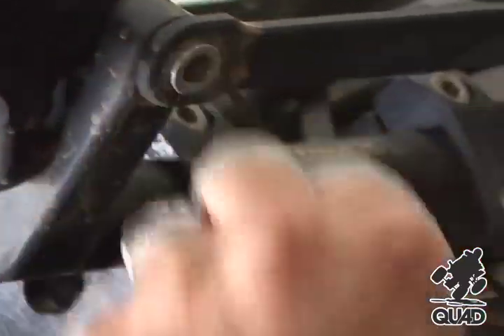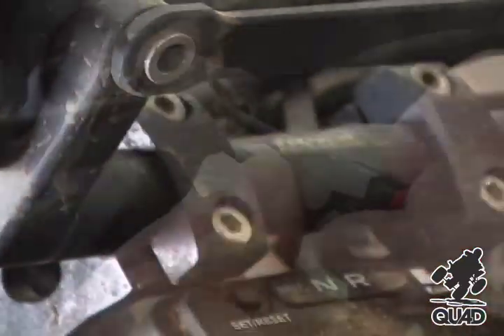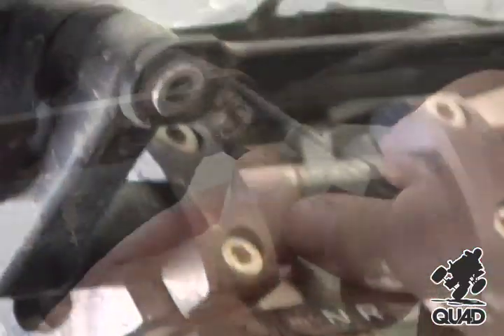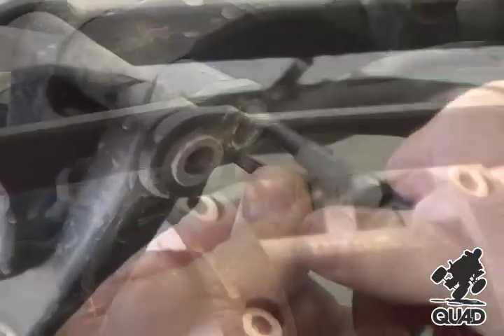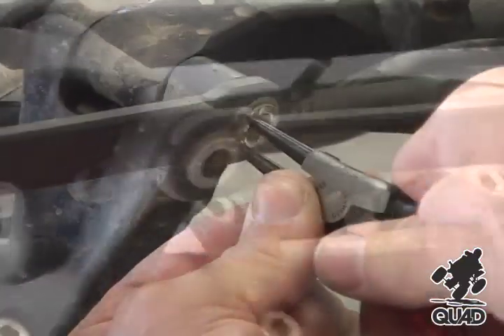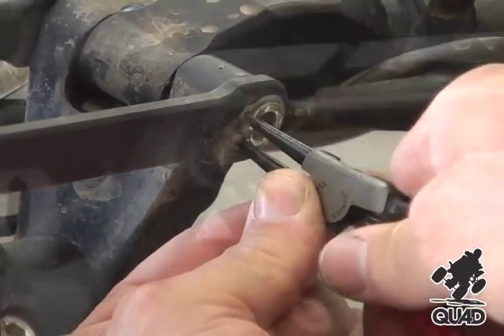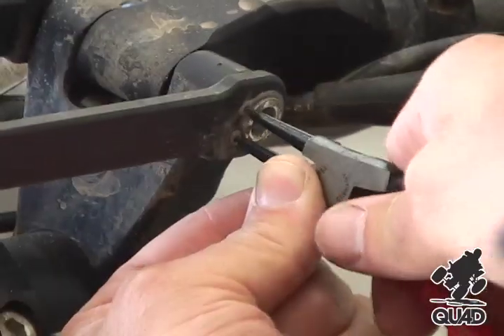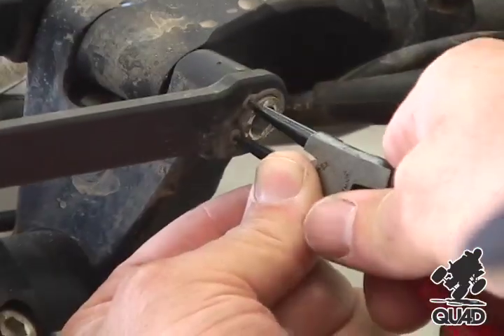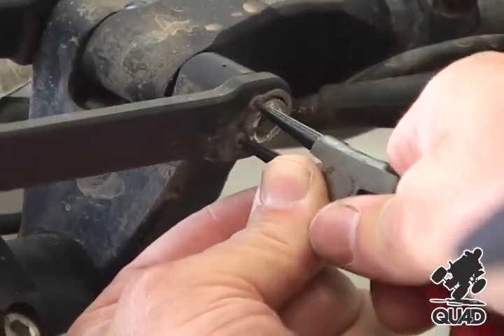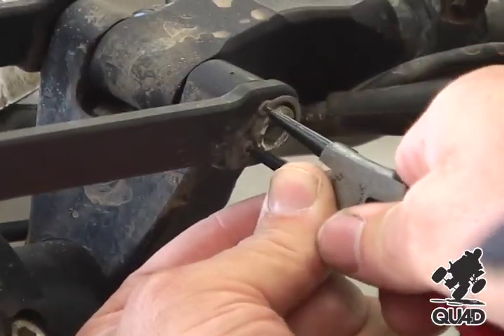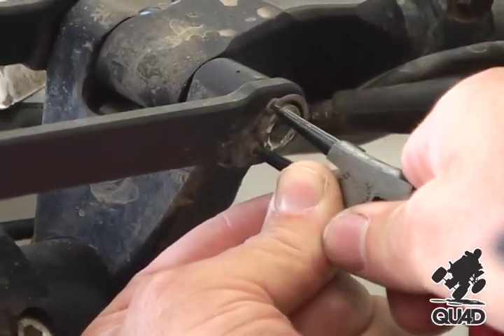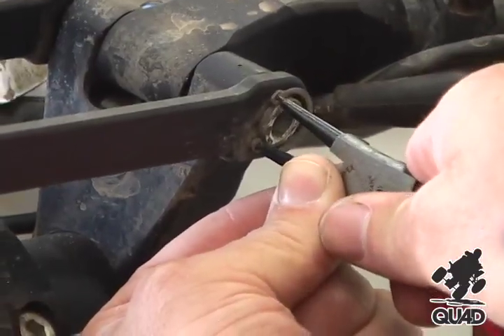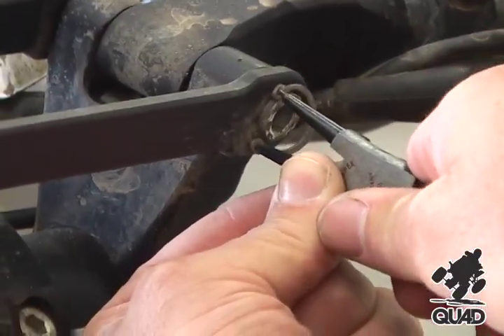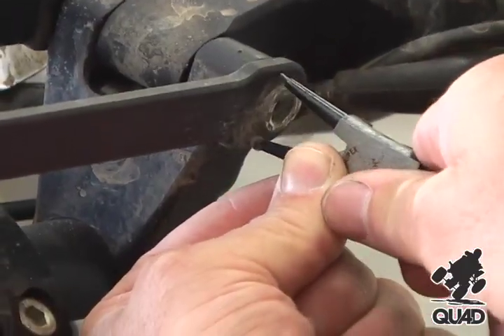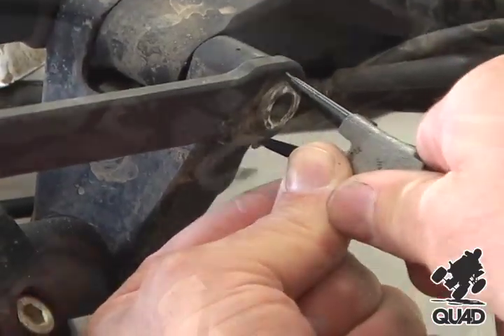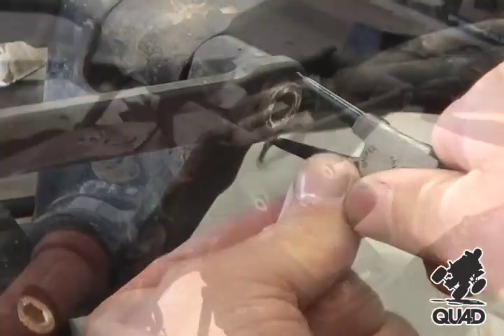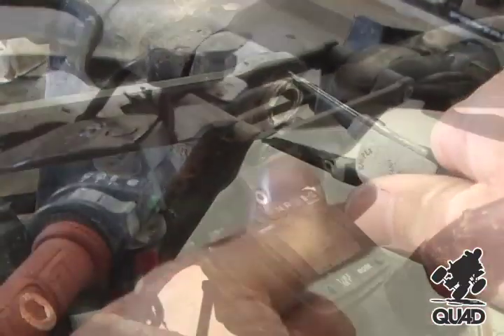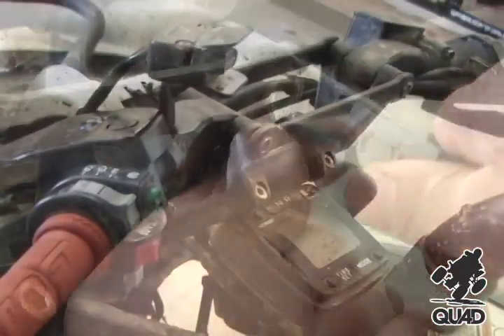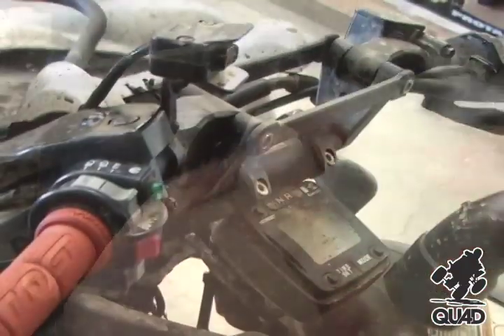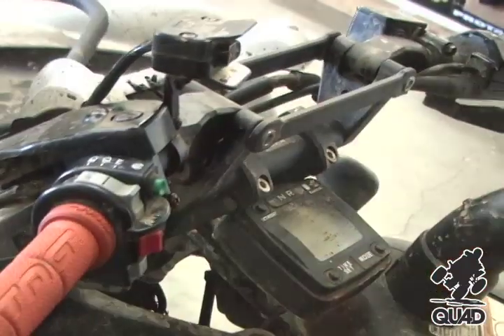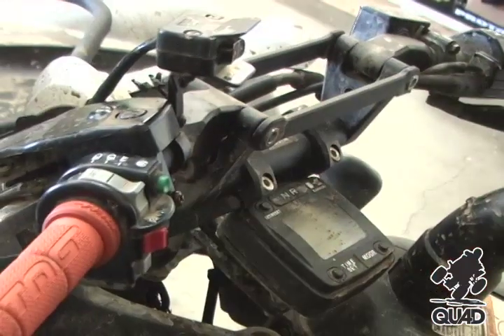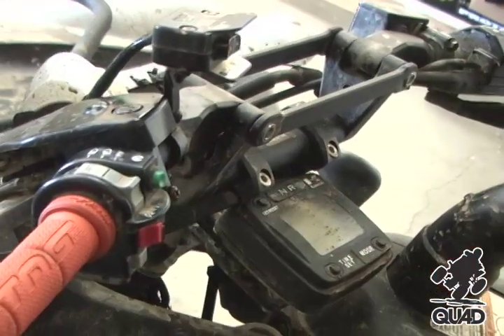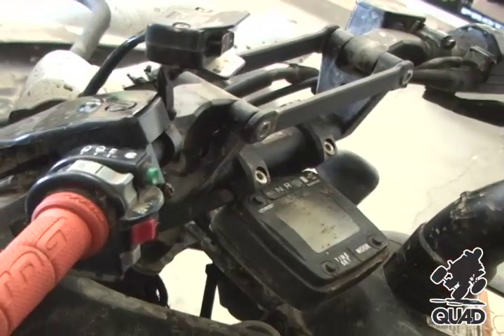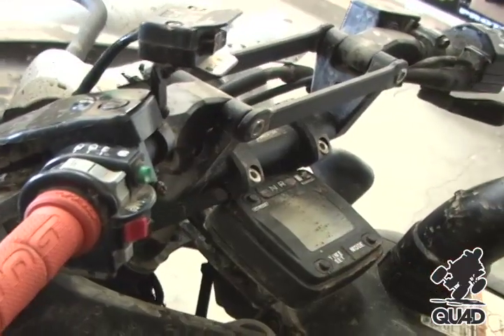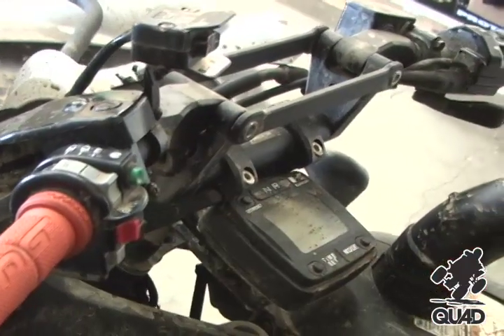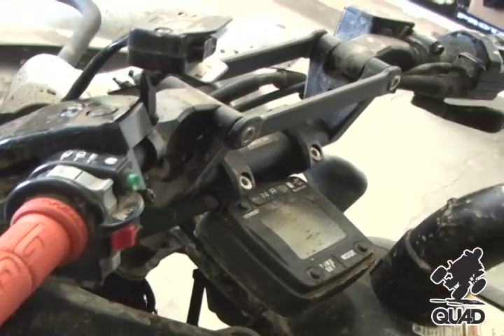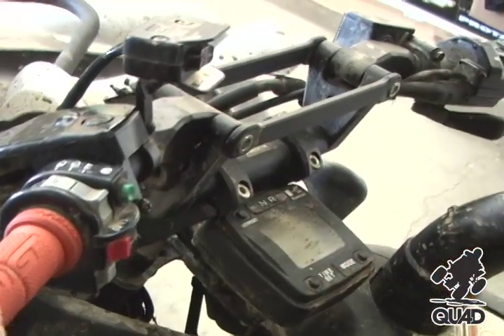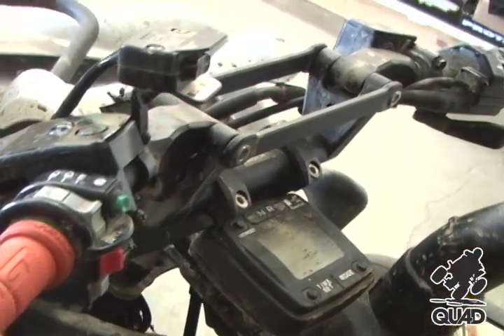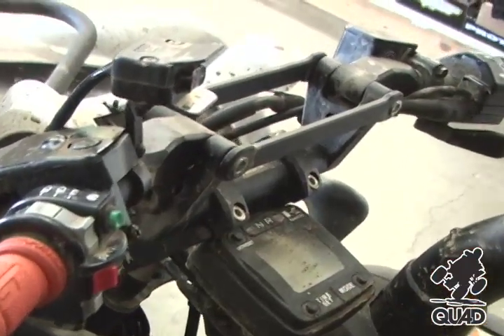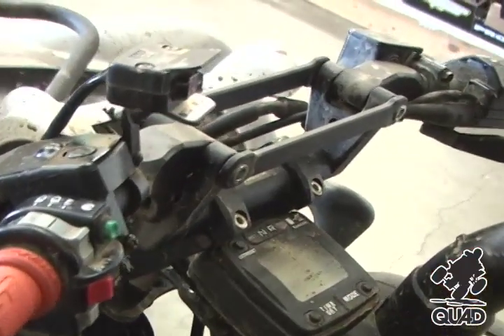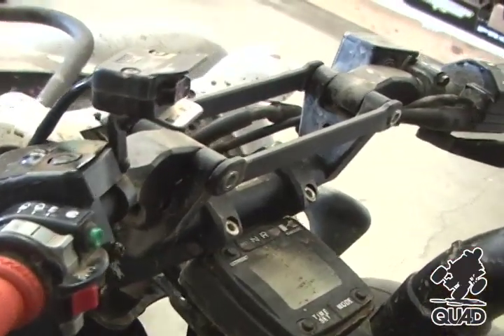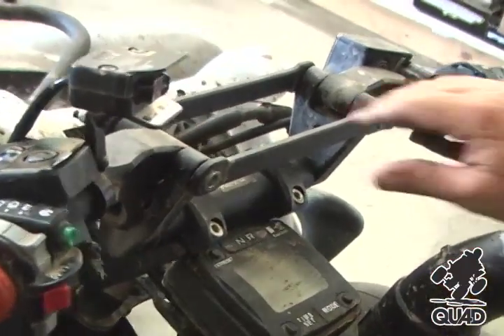Never reuse the C-clips. After you have removed the C-clips, remove the crossbar.